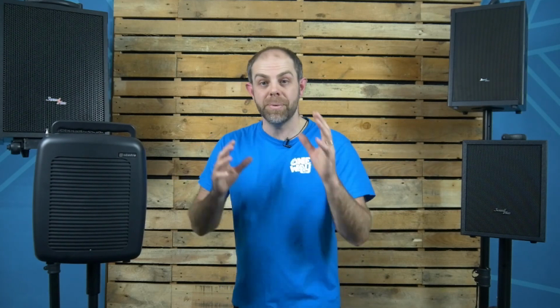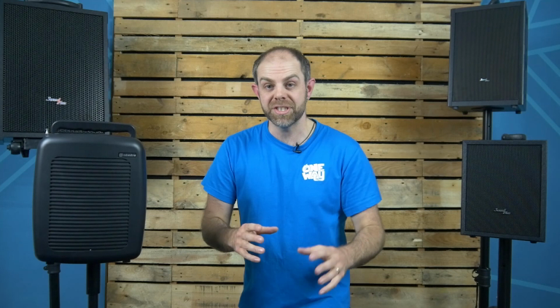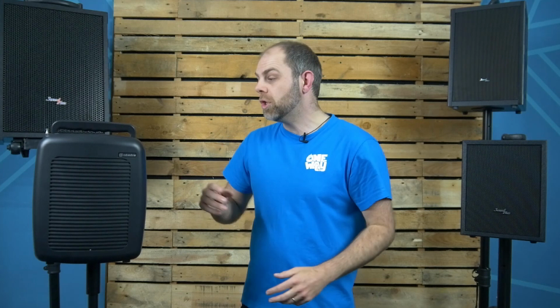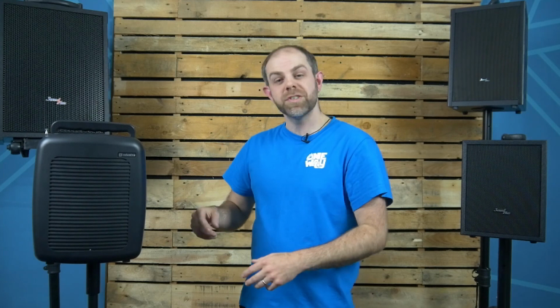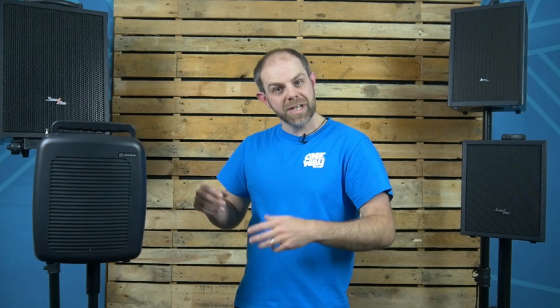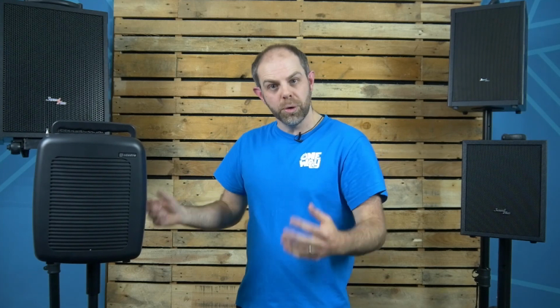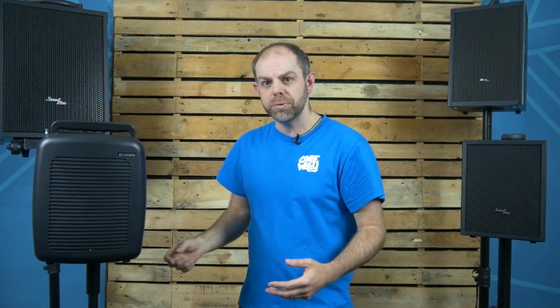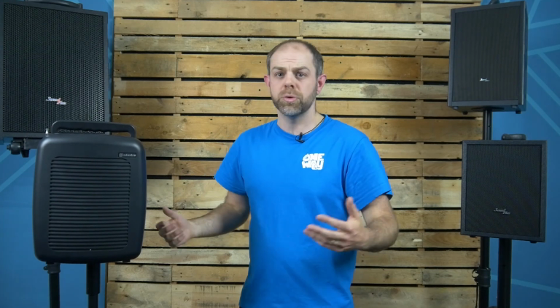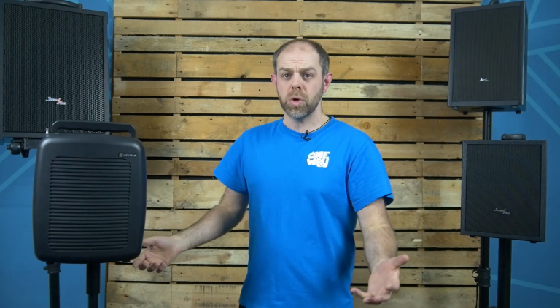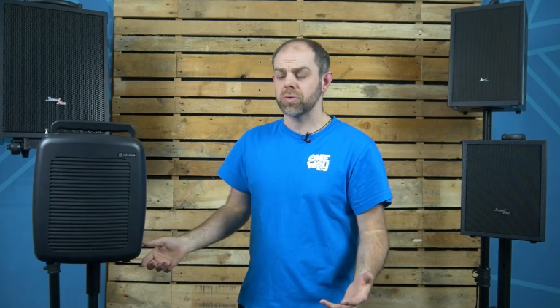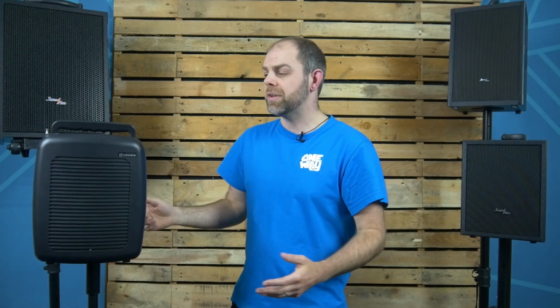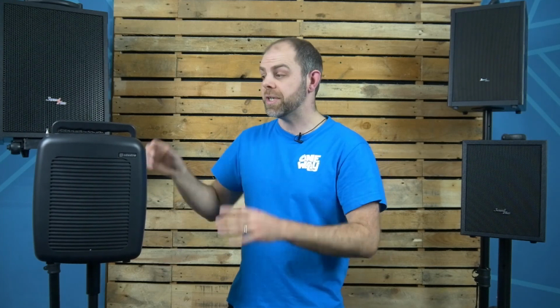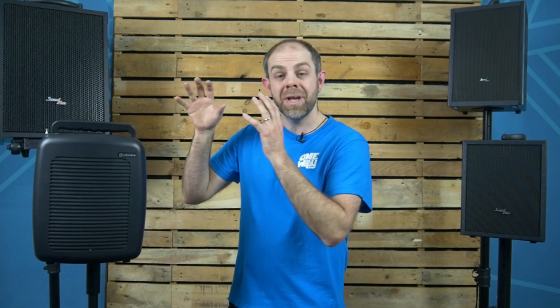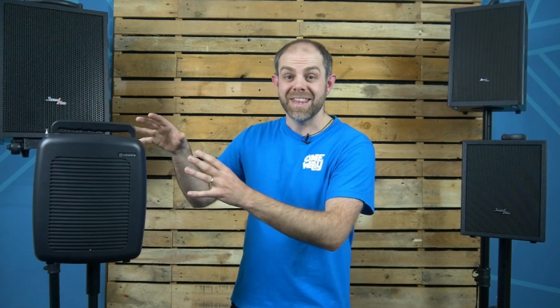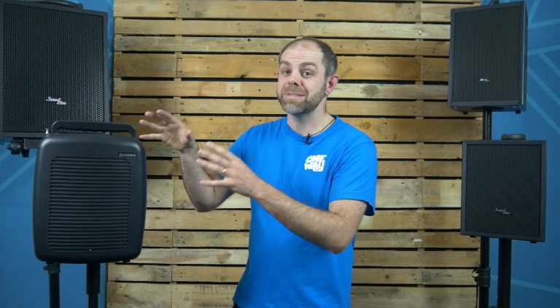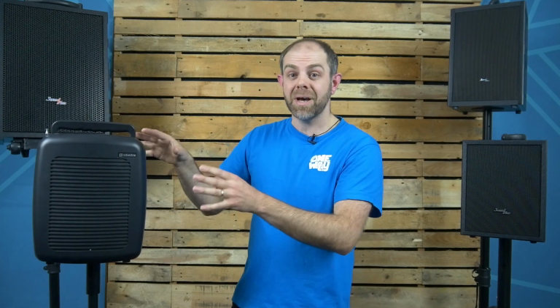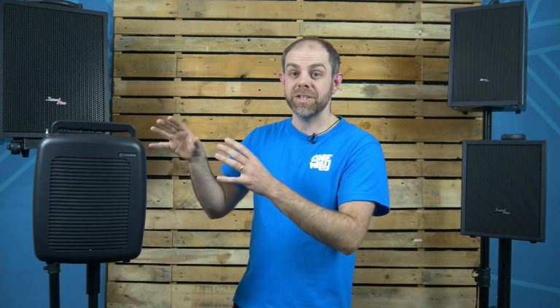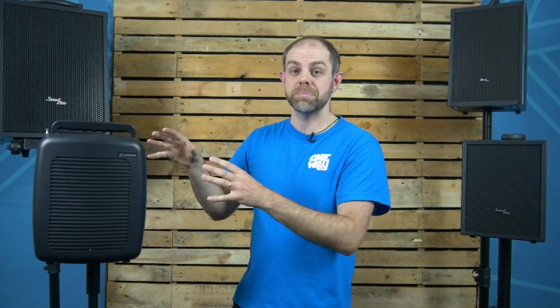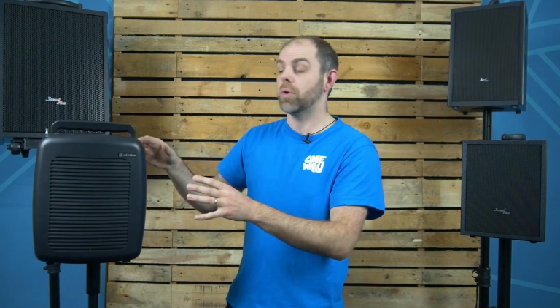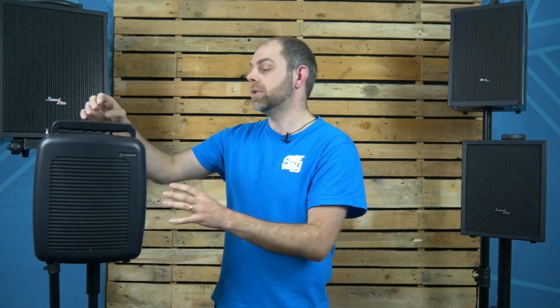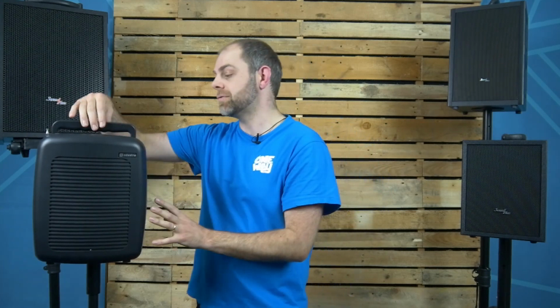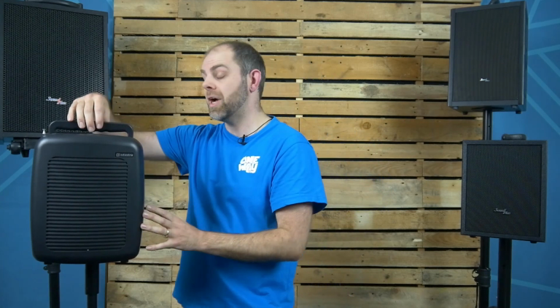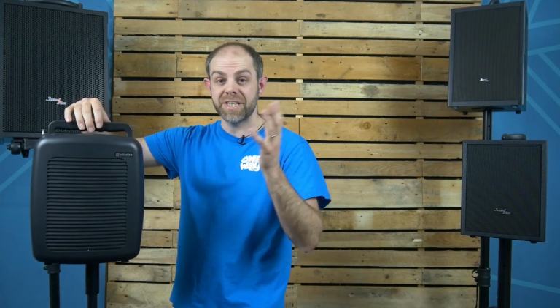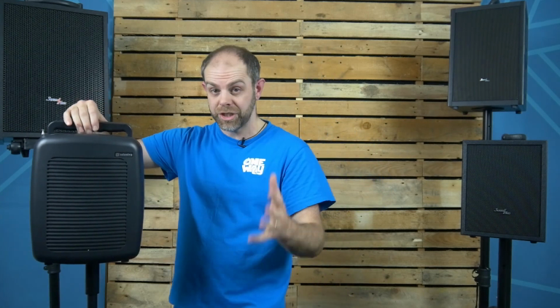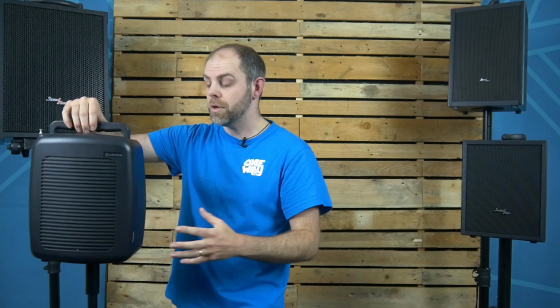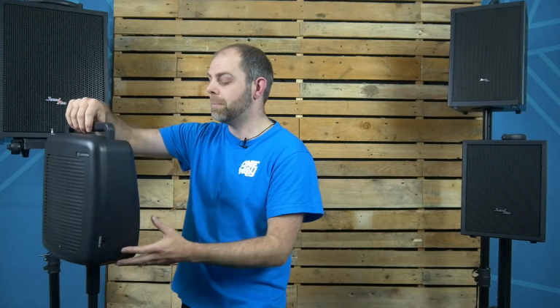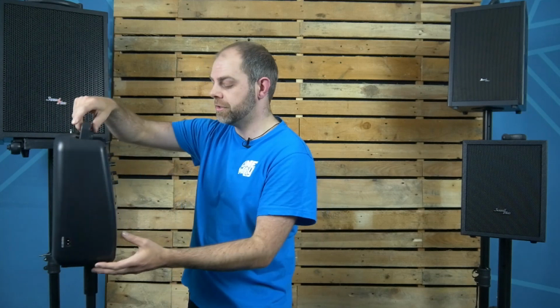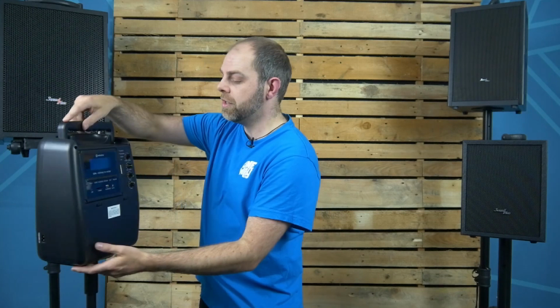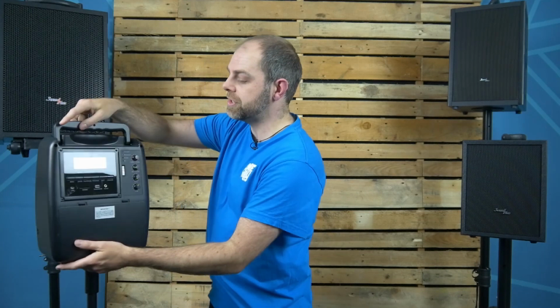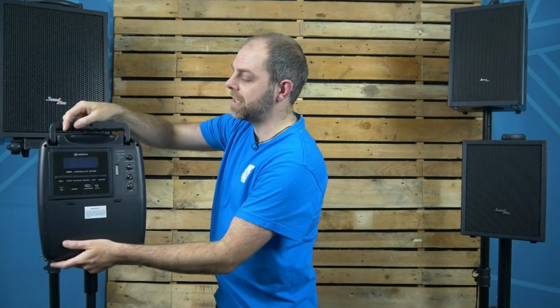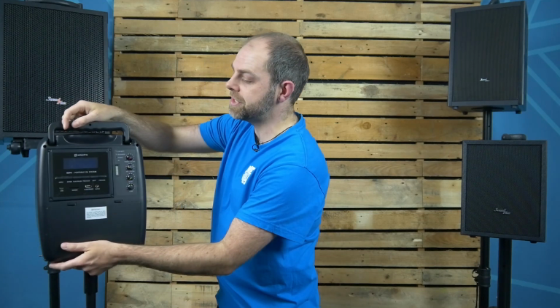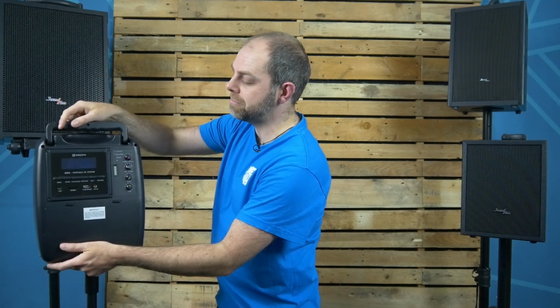But if you're looking for something that's portable and will work really well for you, this might just be what you're looking for as a cheaper option for the sound systems.